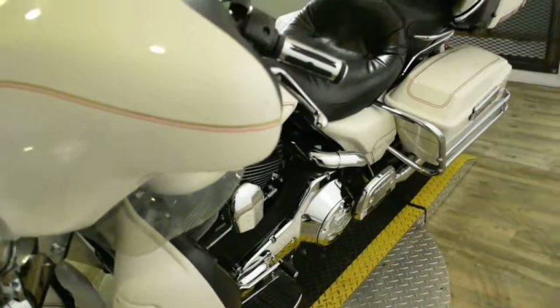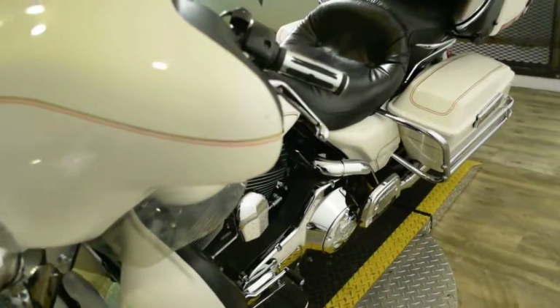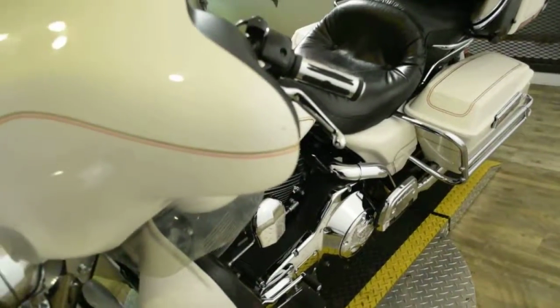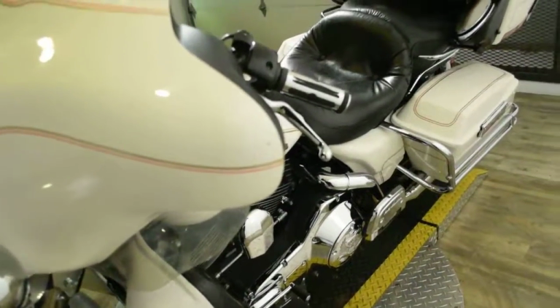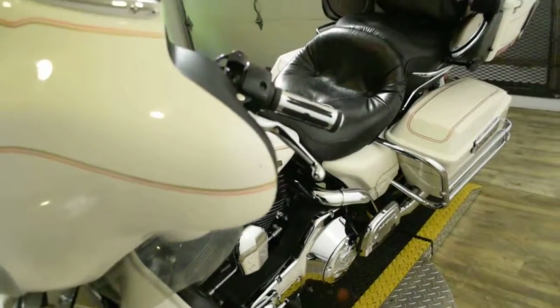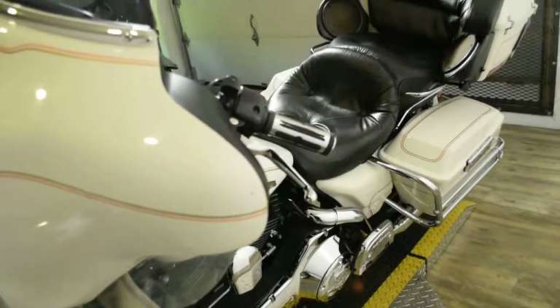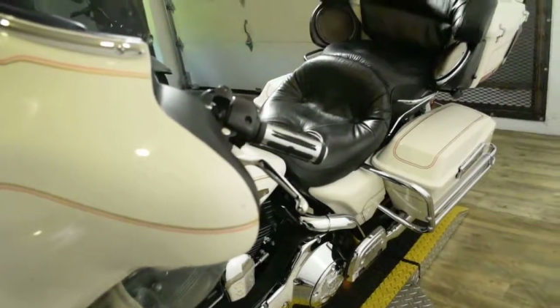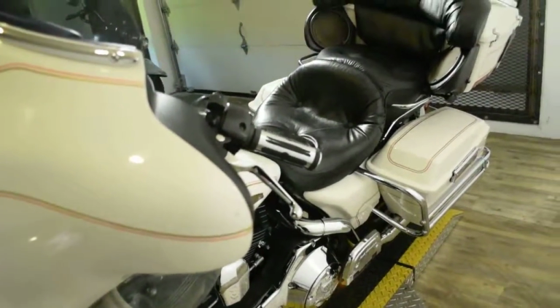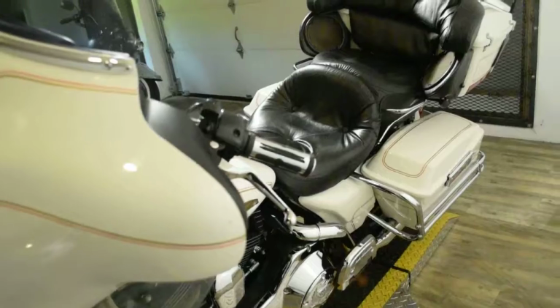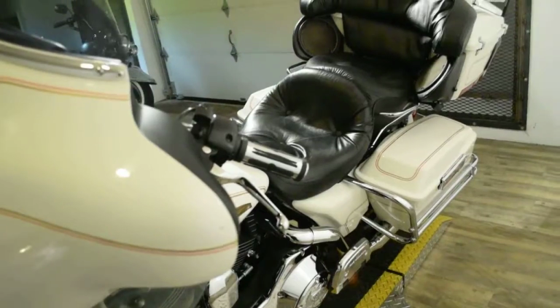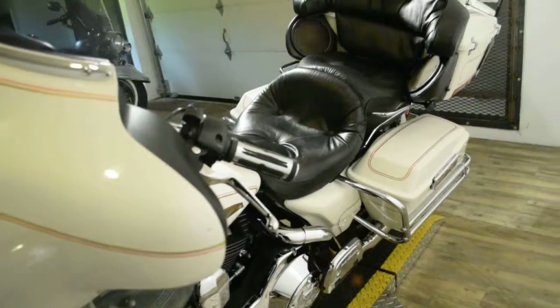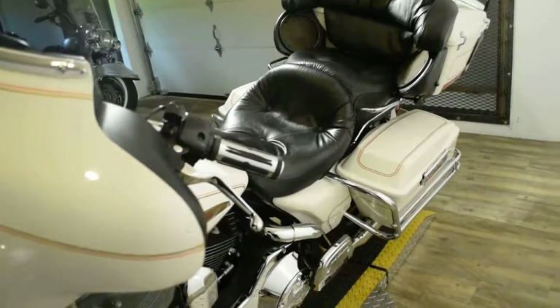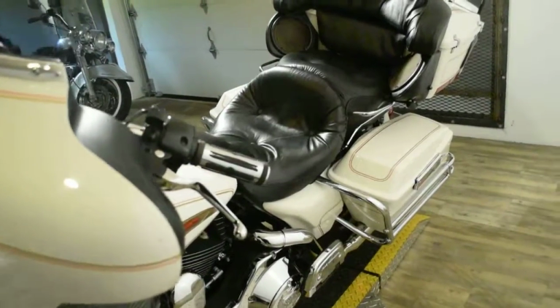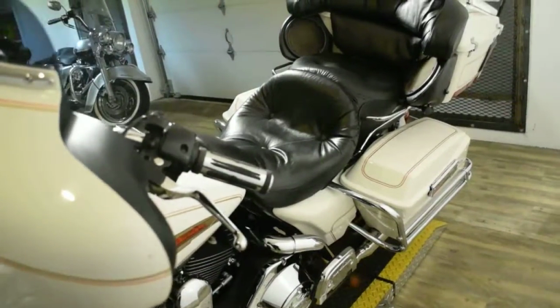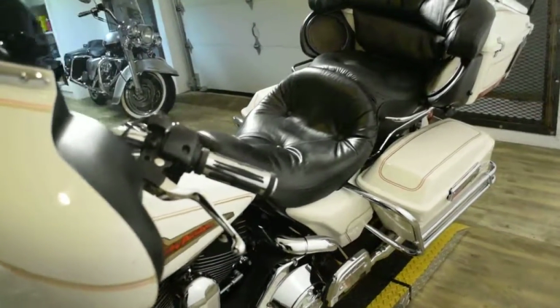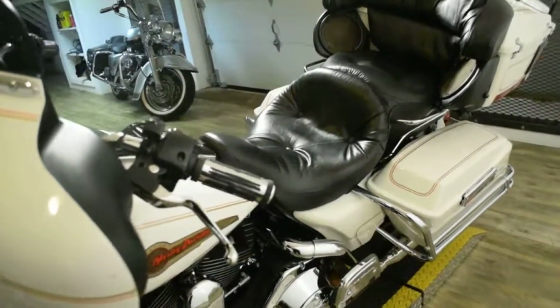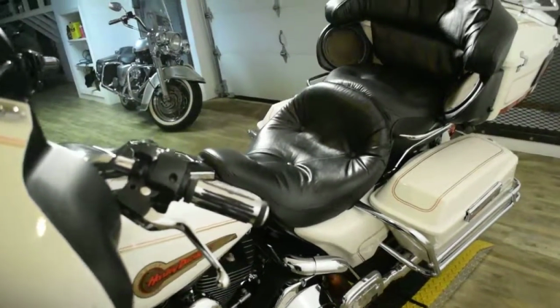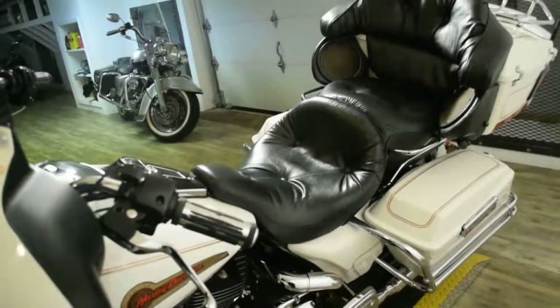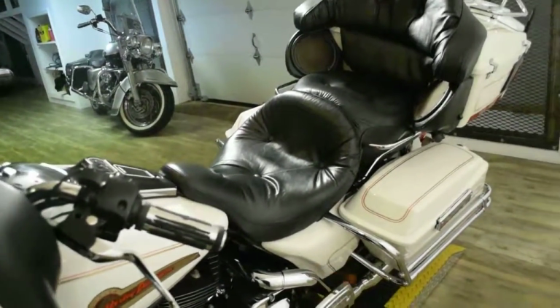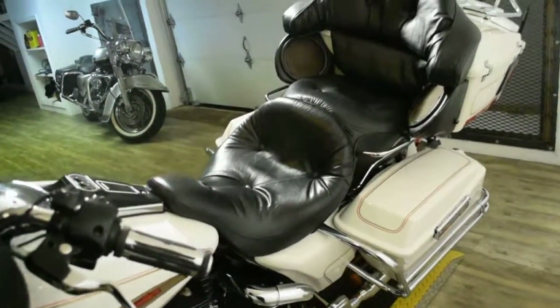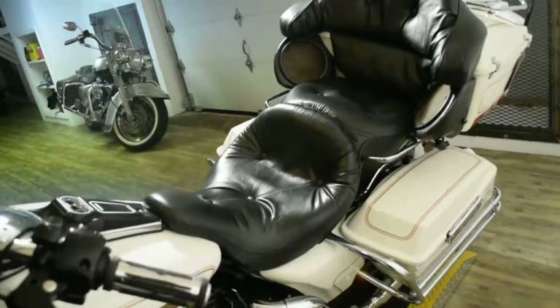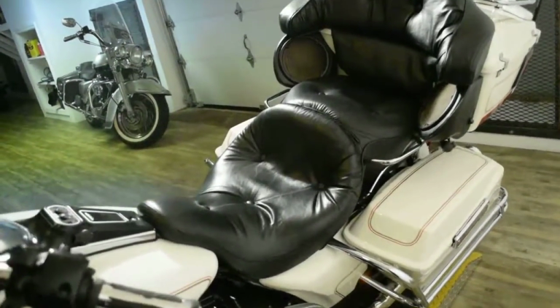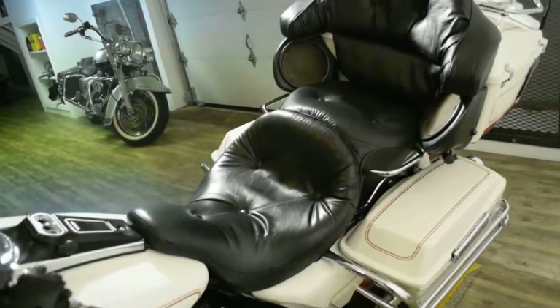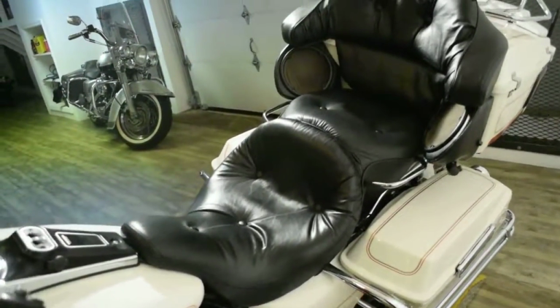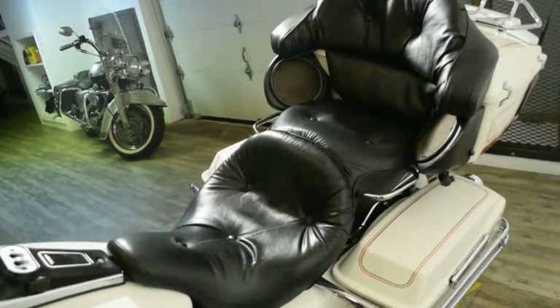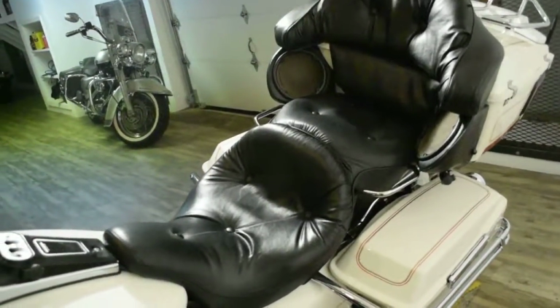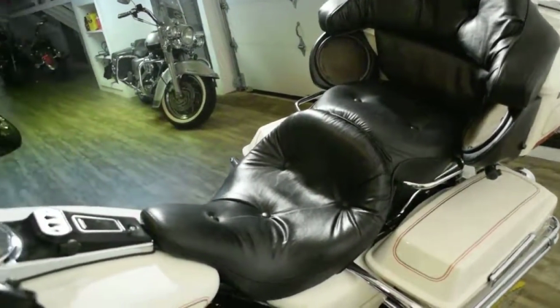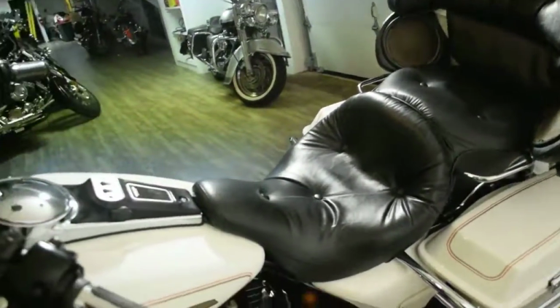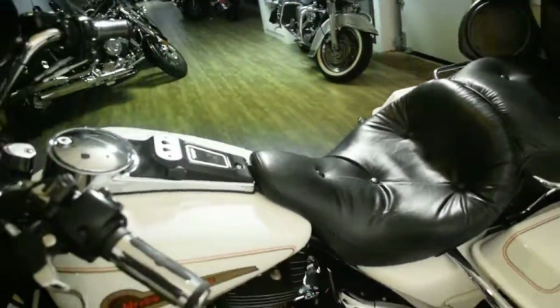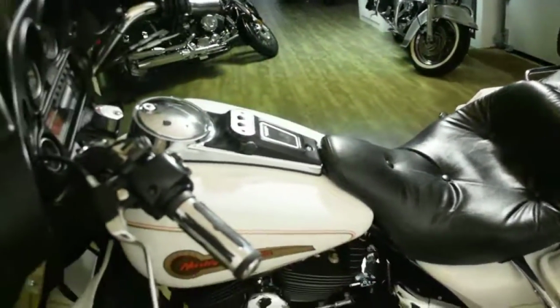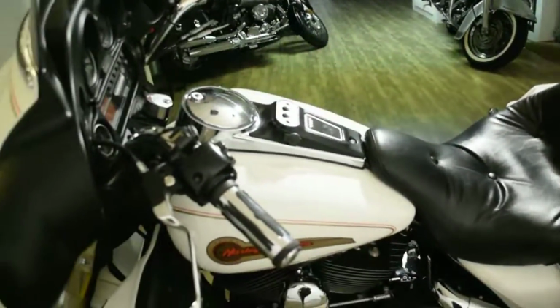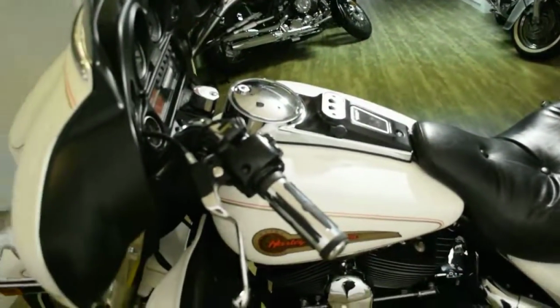This bike has been serviced and safety inspected and is ready for the road. It has 46,012 miles on it.